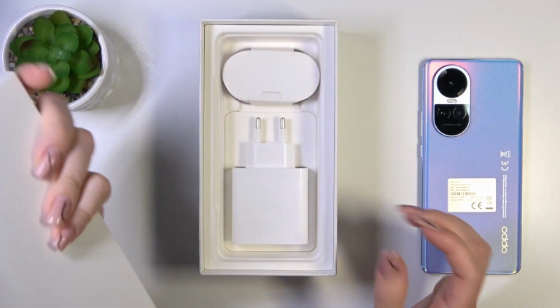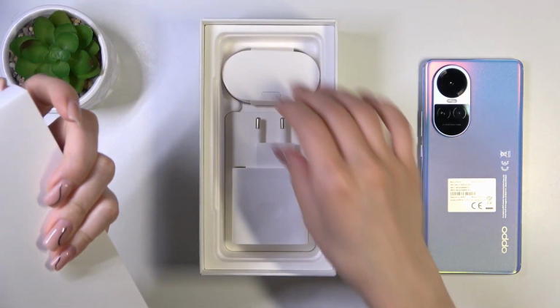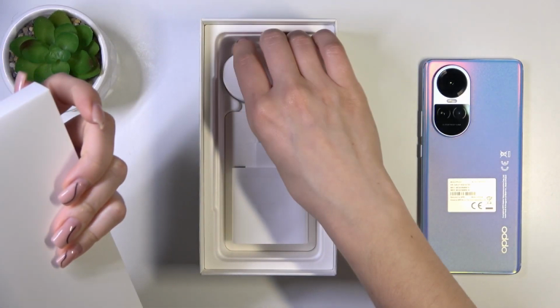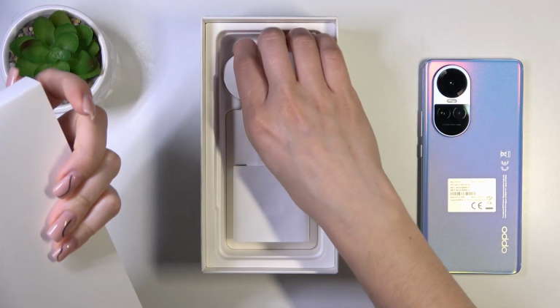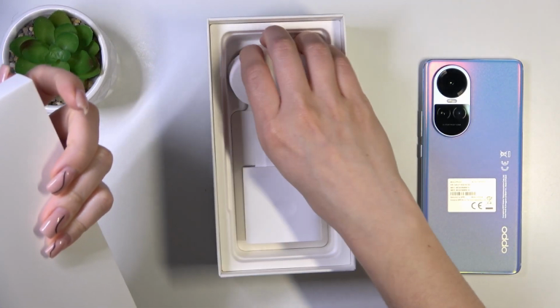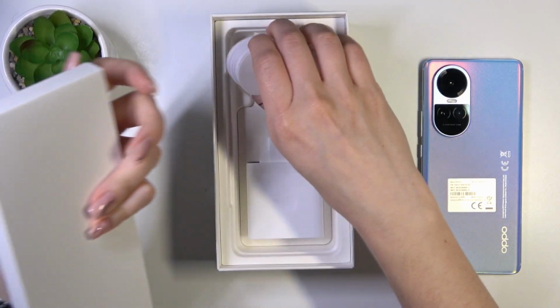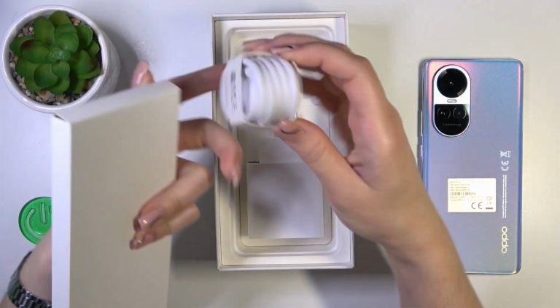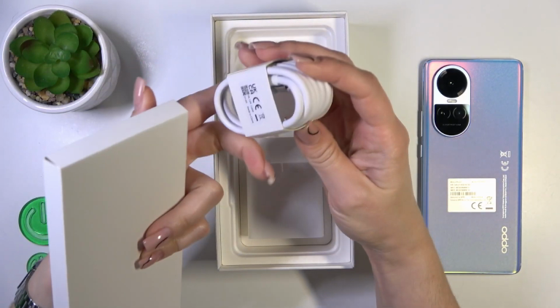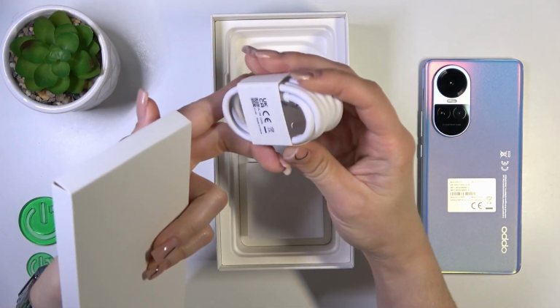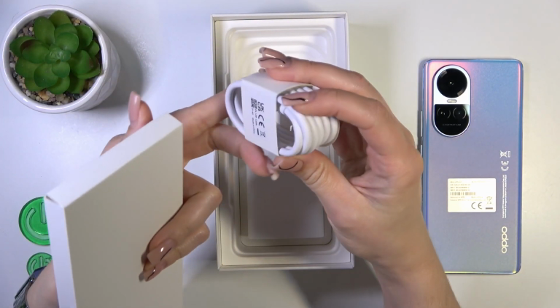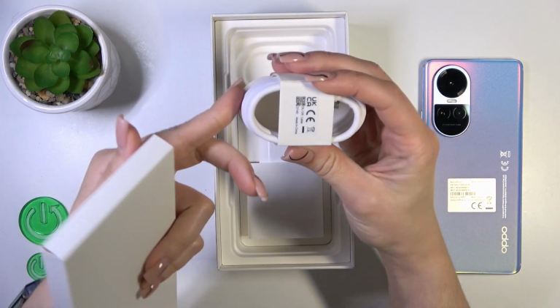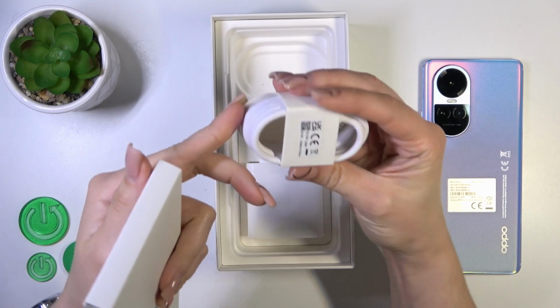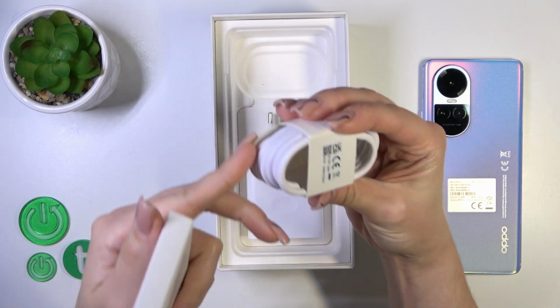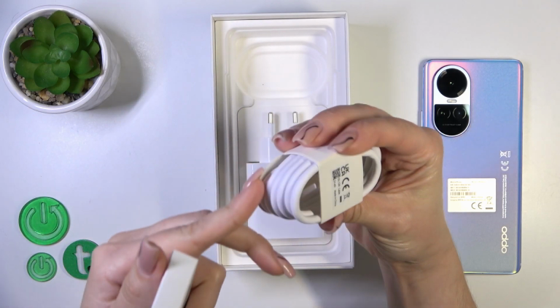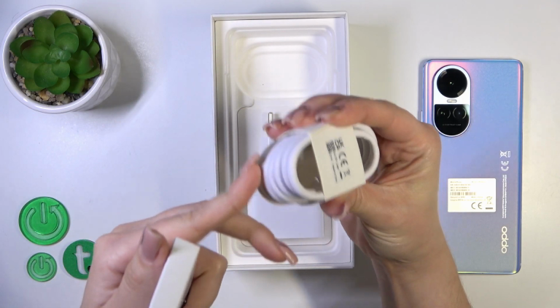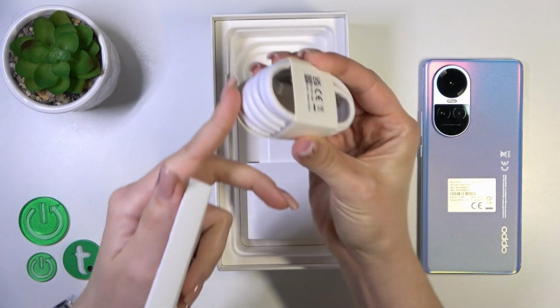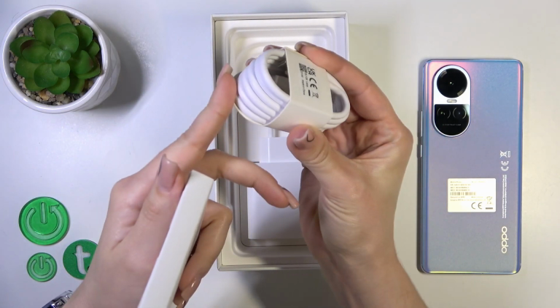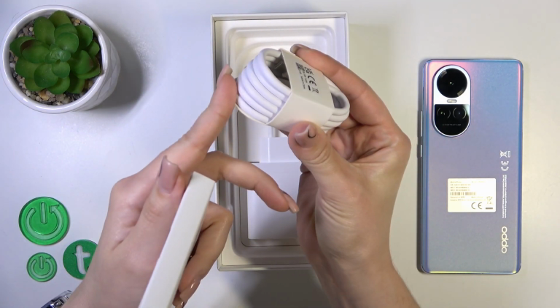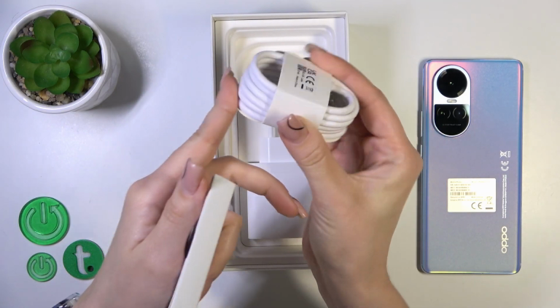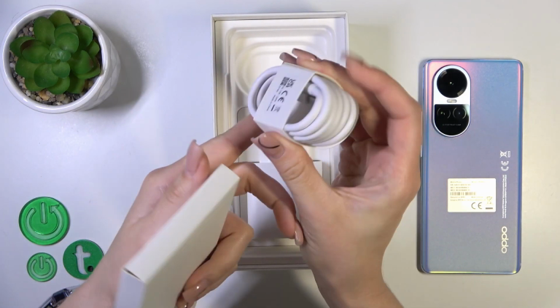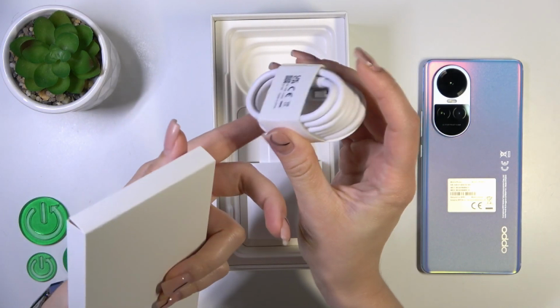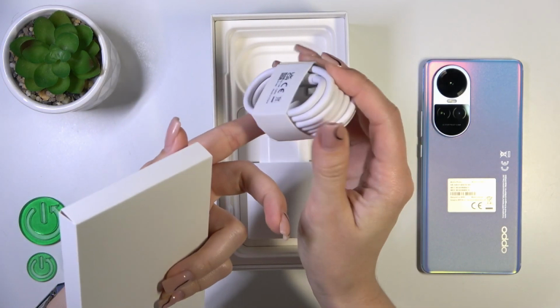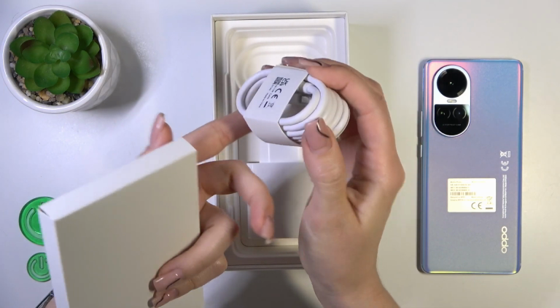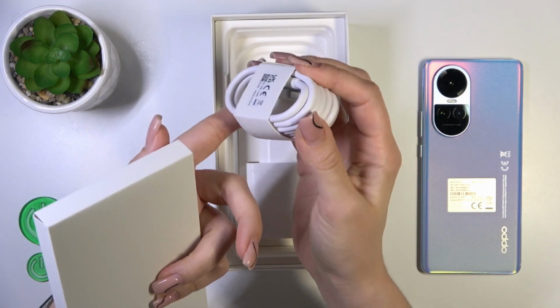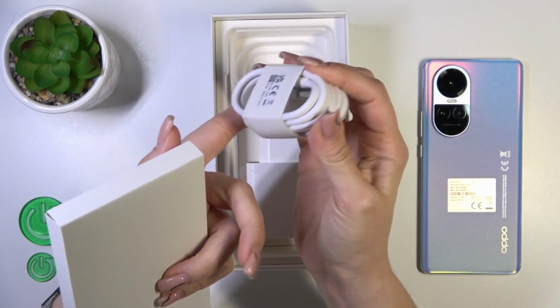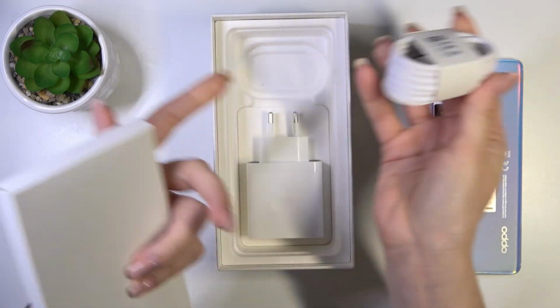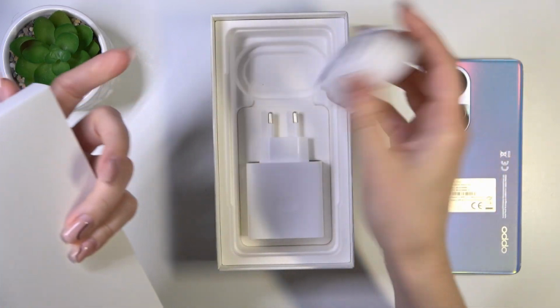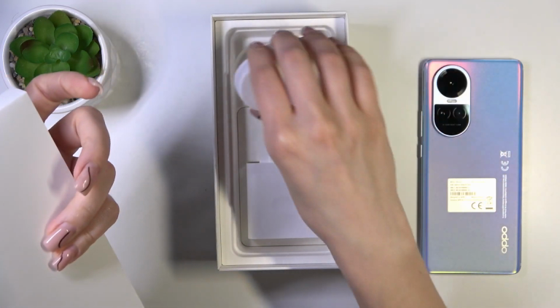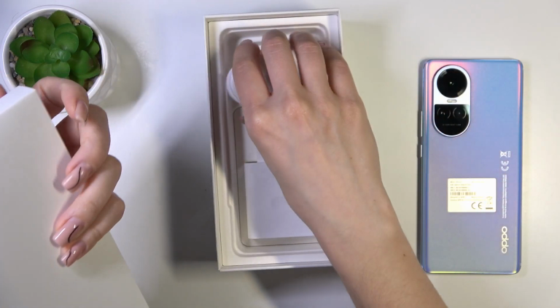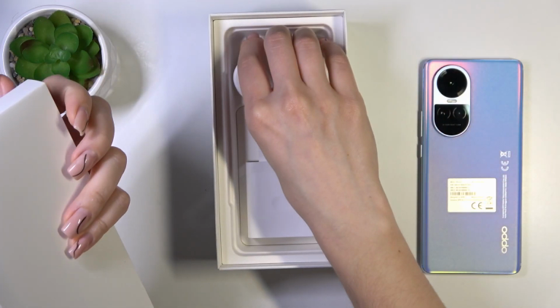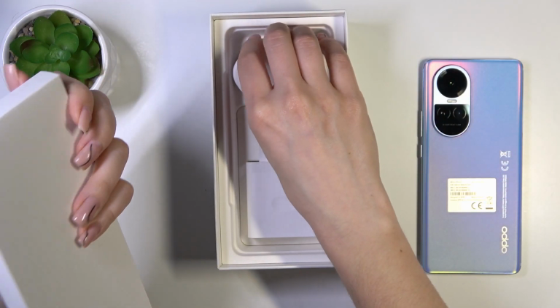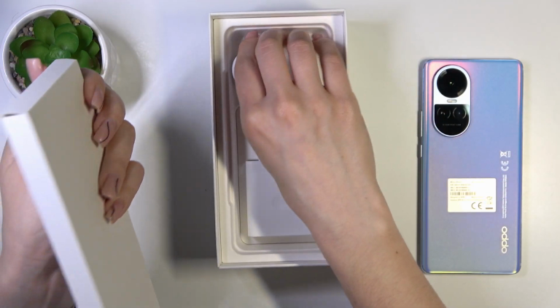Let's check and yeah, we could see that our device comes with the USB Type-C cable by default. So that's it.